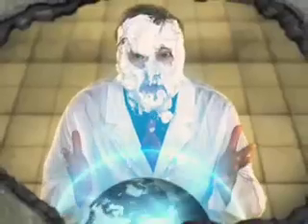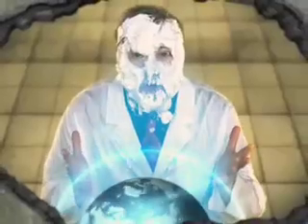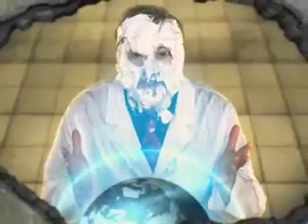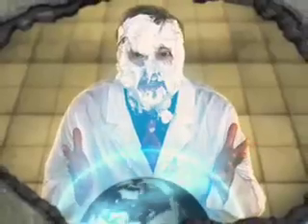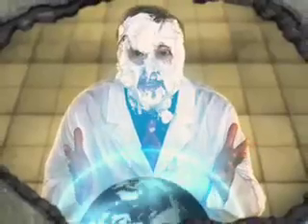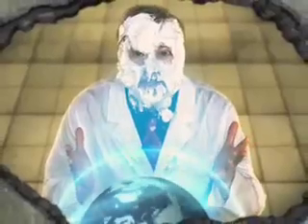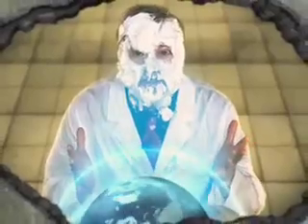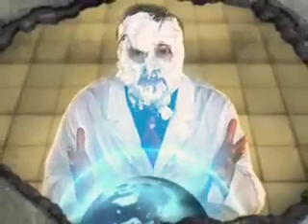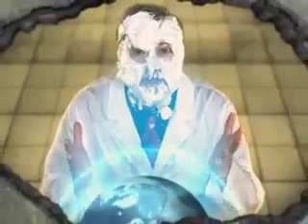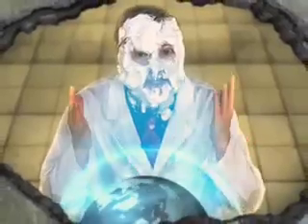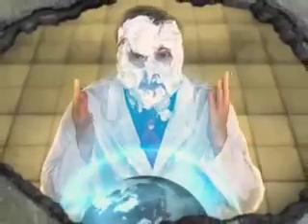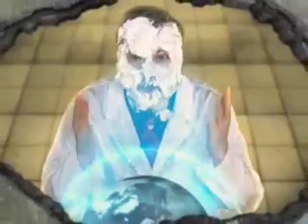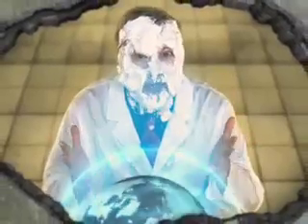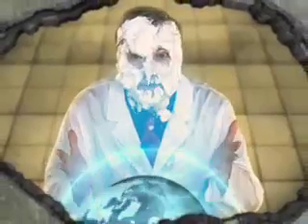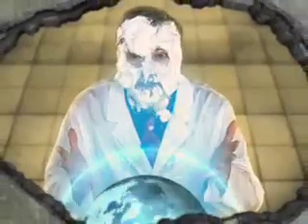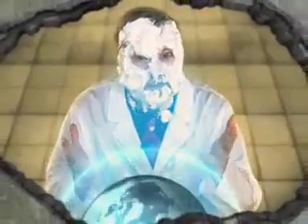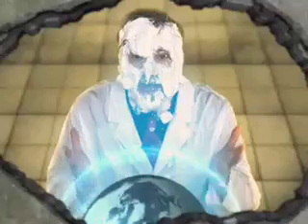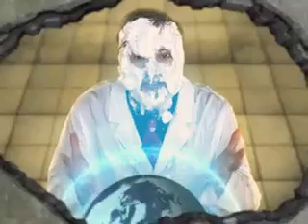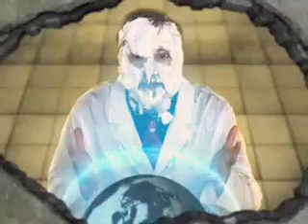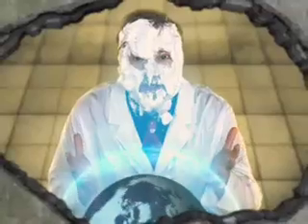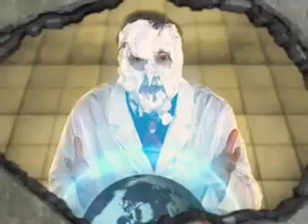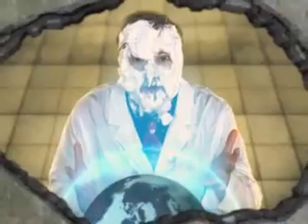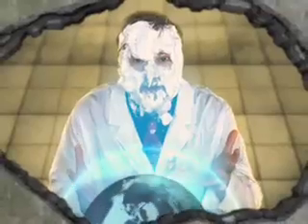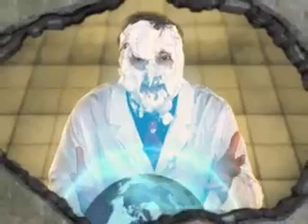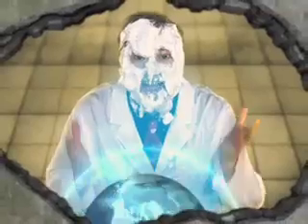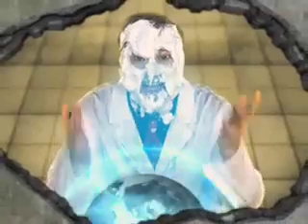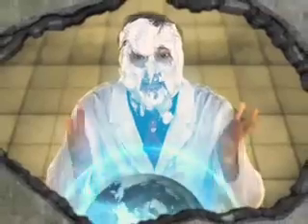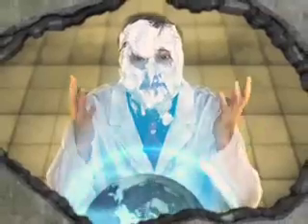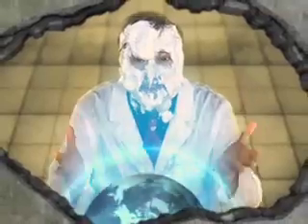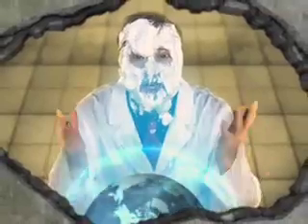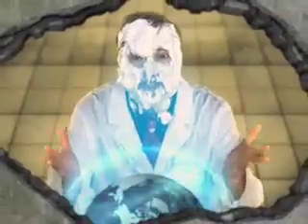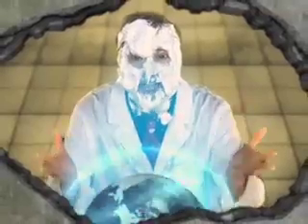And in the words of Carl Sagan: something incredible is waiting to be known. Keep searching.